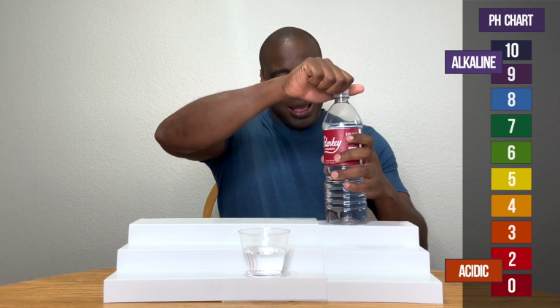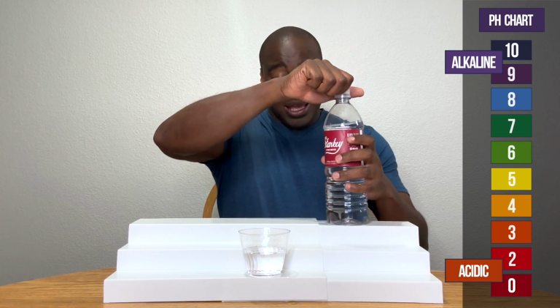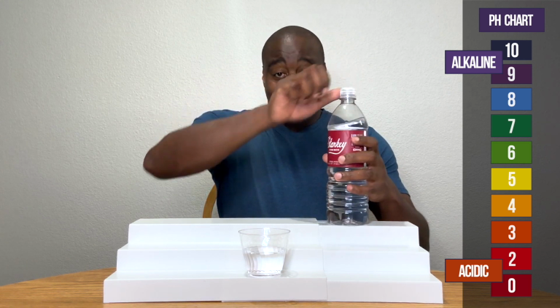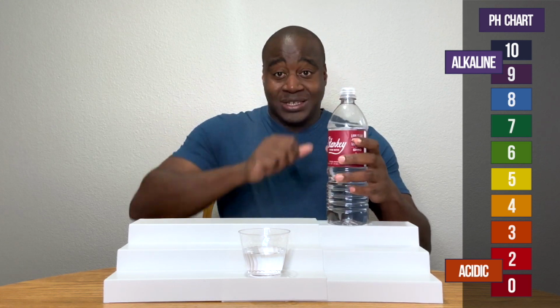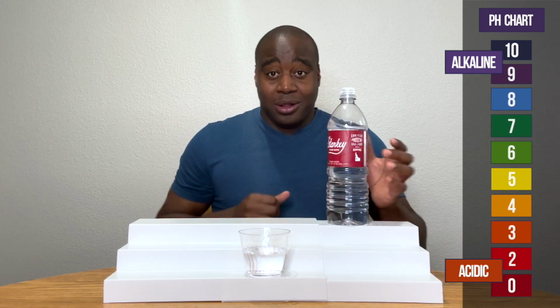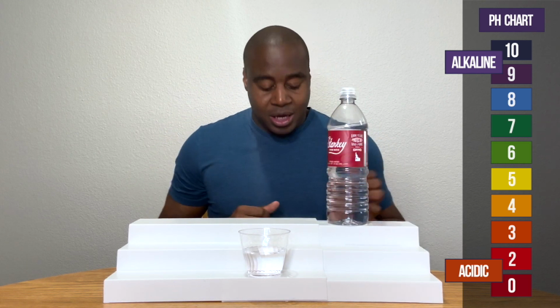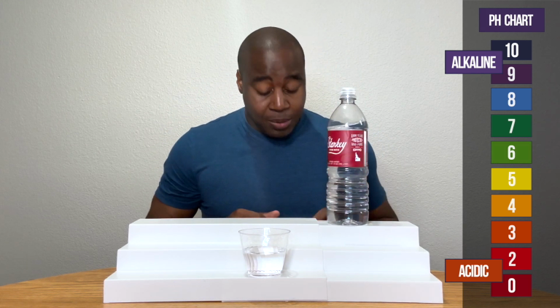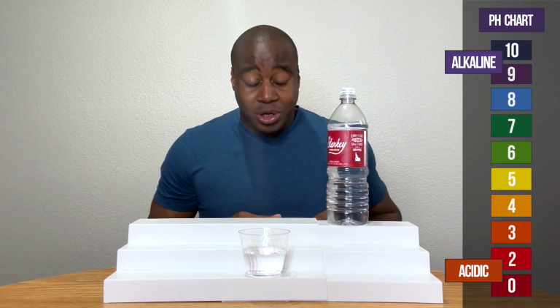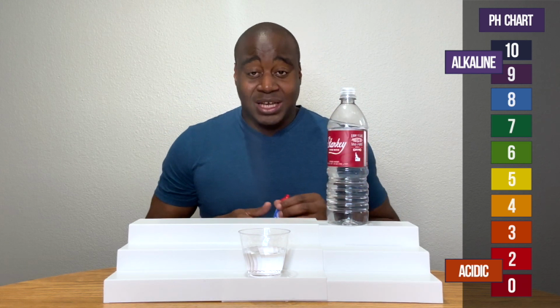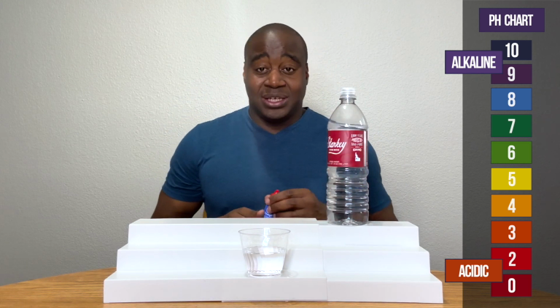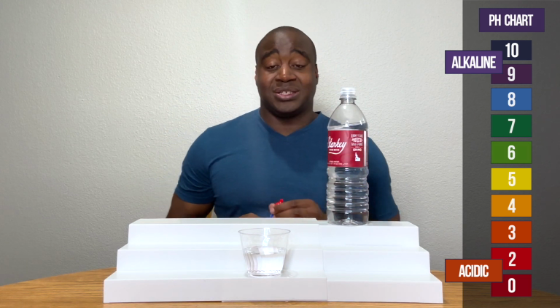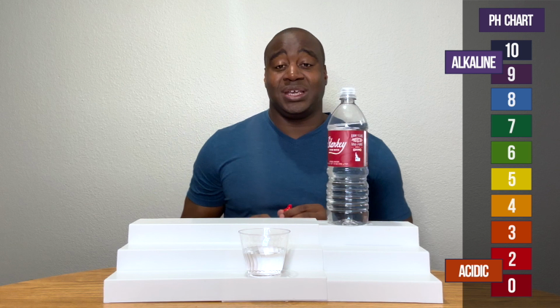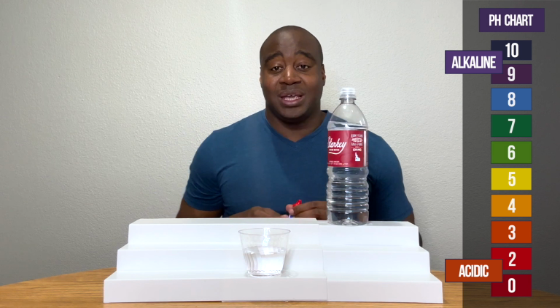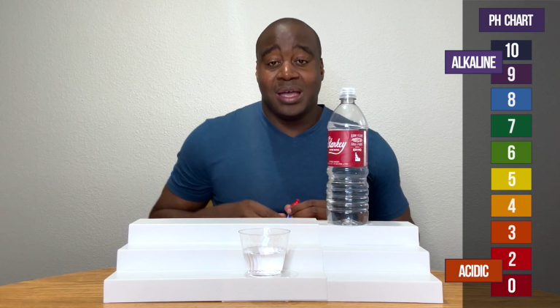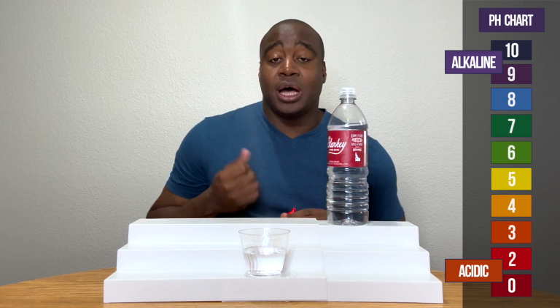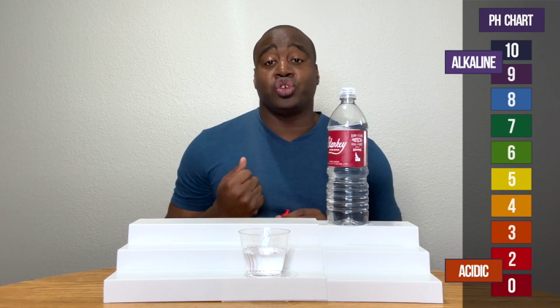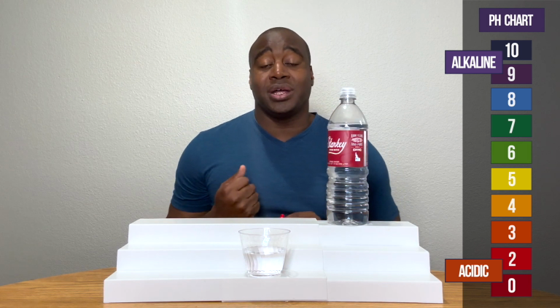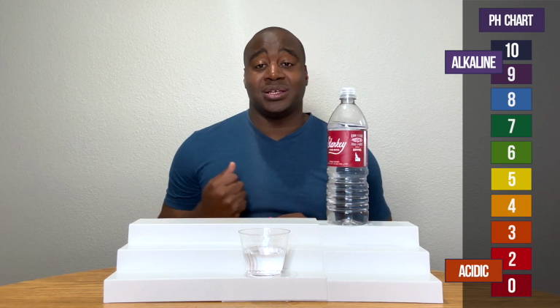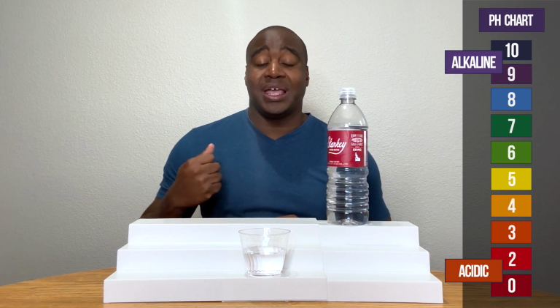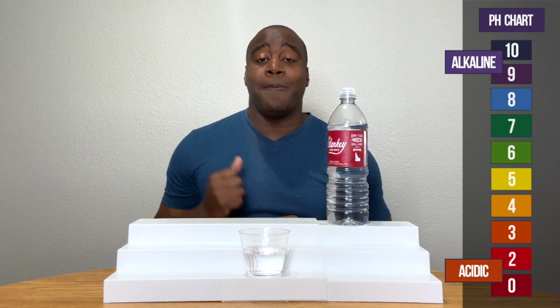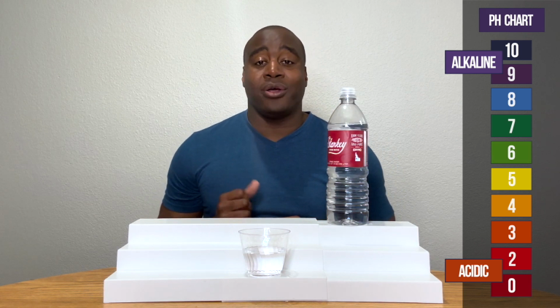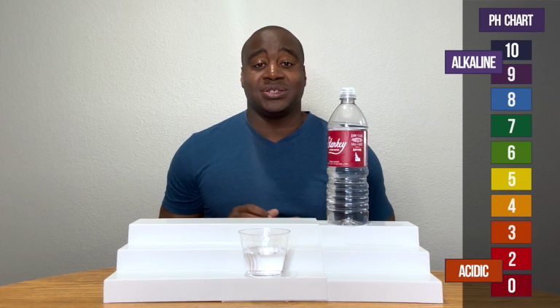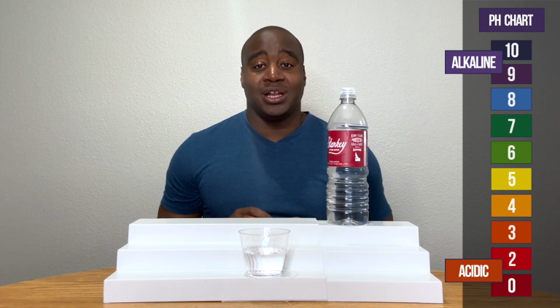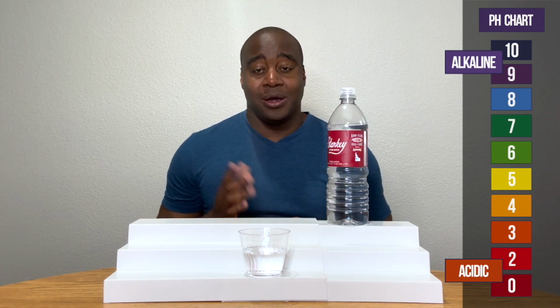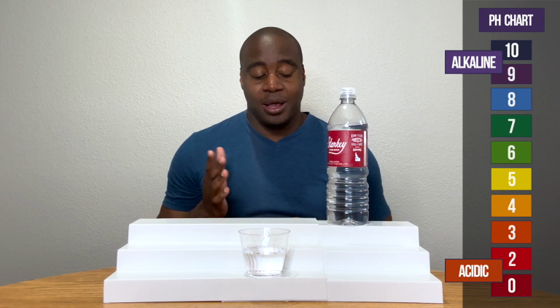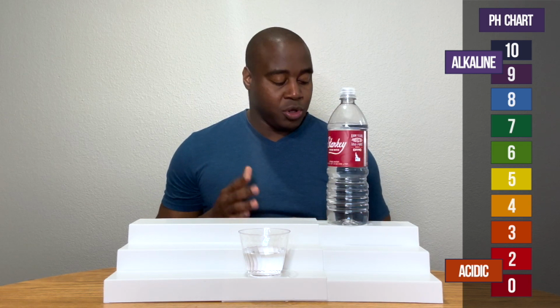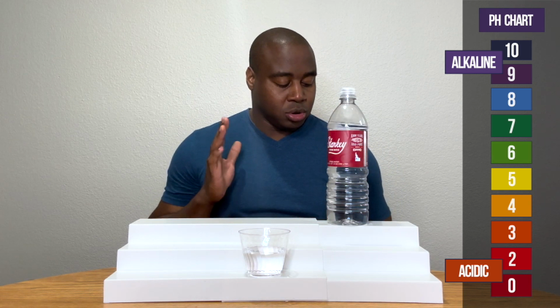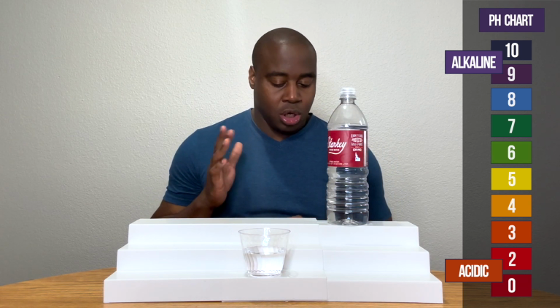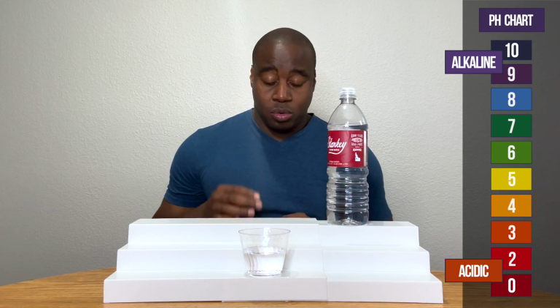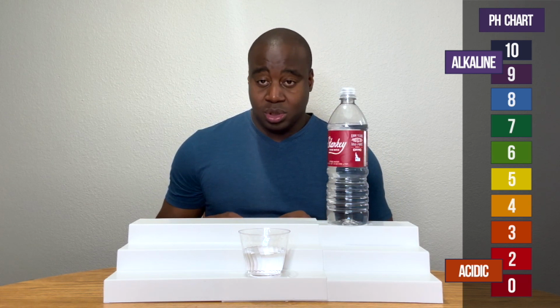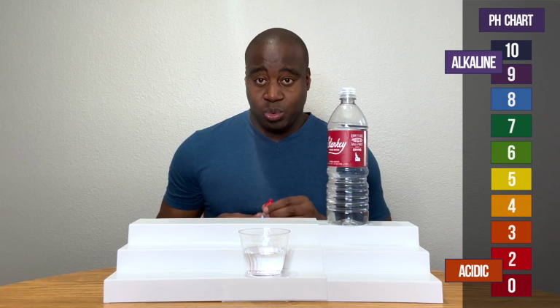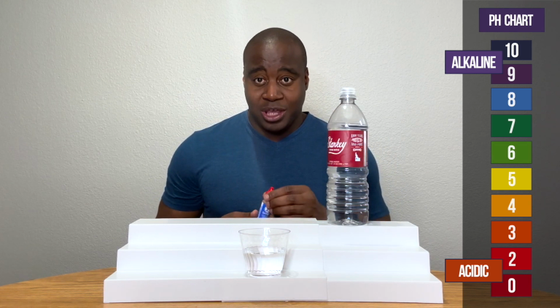And if it is alkaline, I'm going to test it to see how strong it is at battling acidity. So let's see what we get.